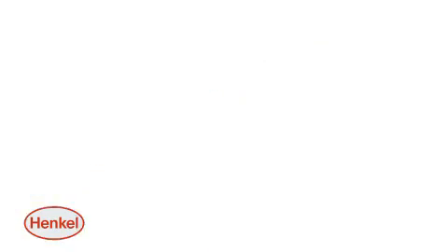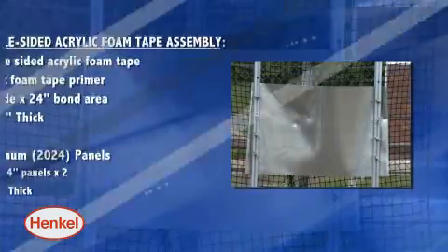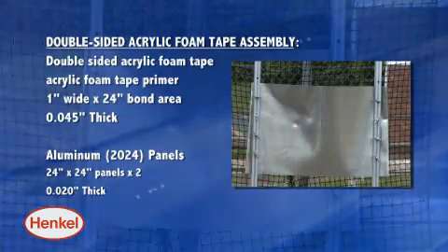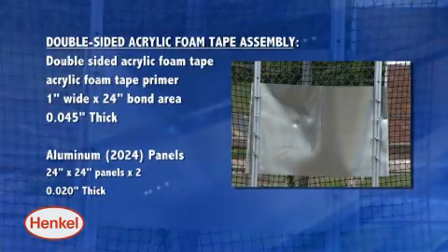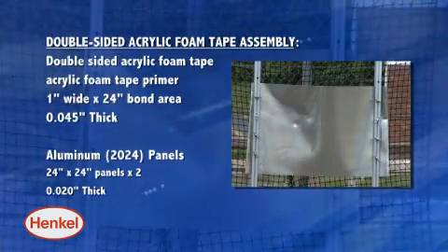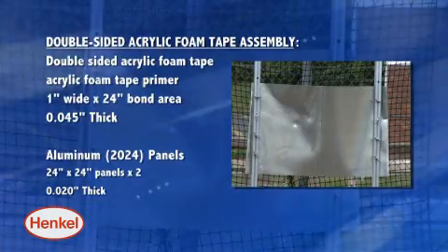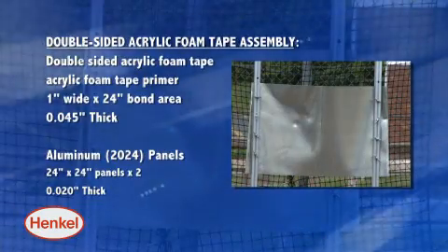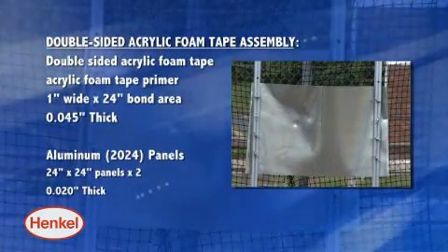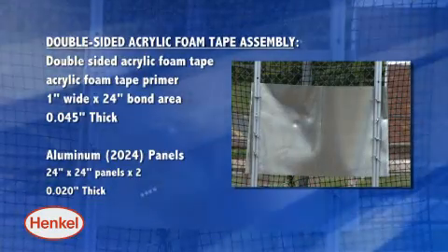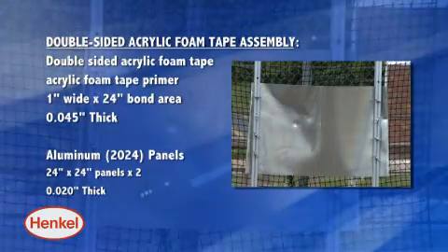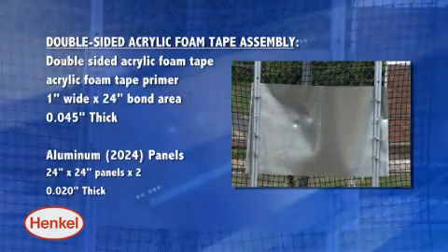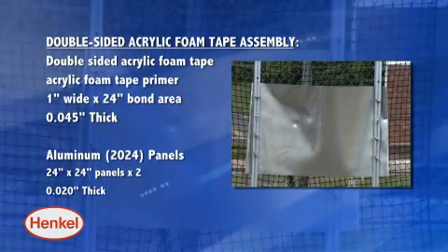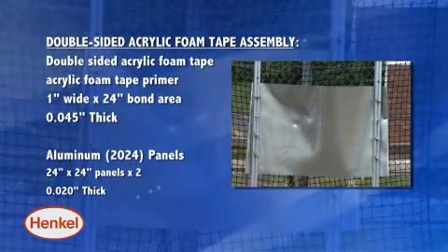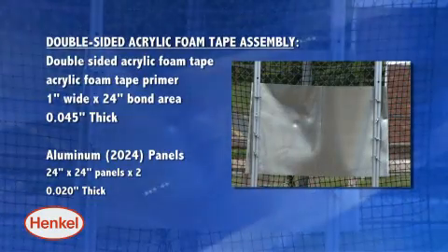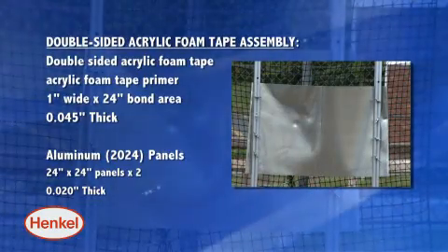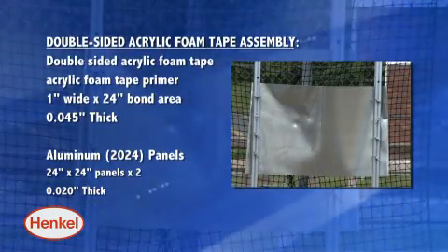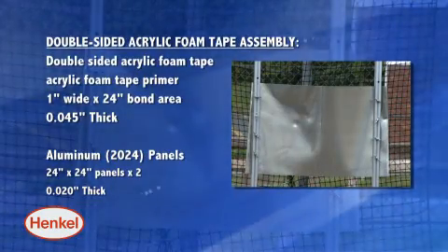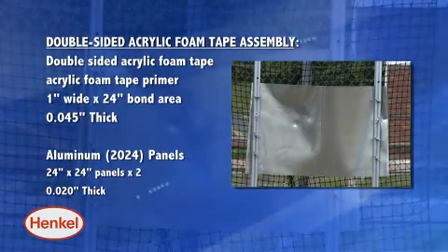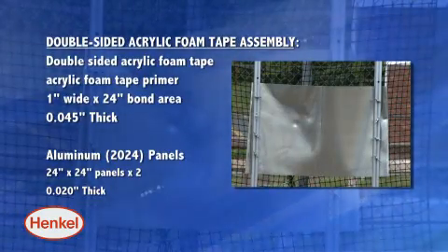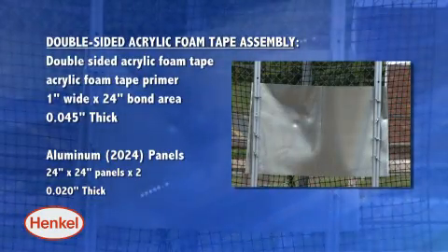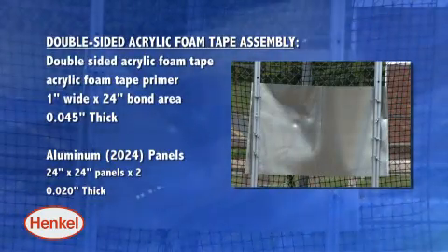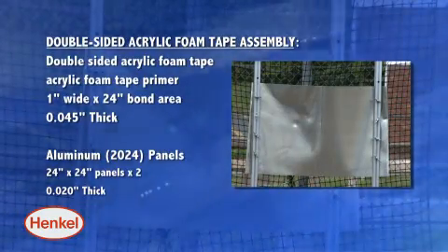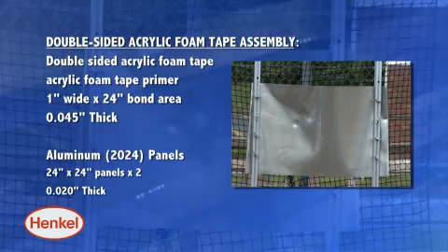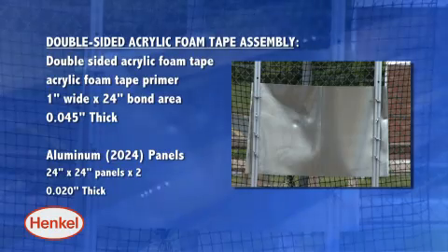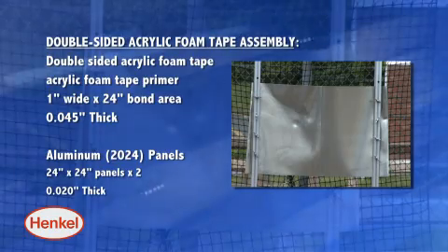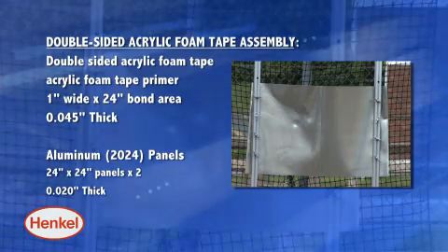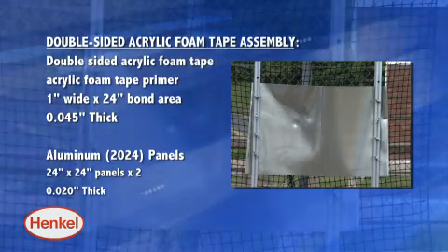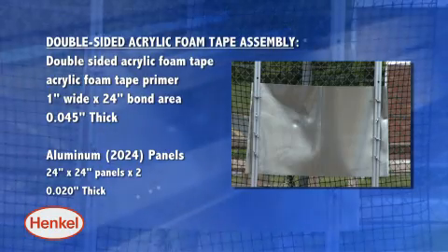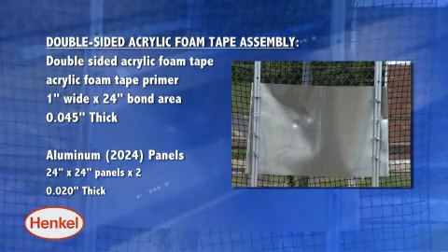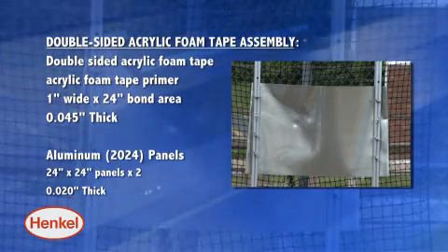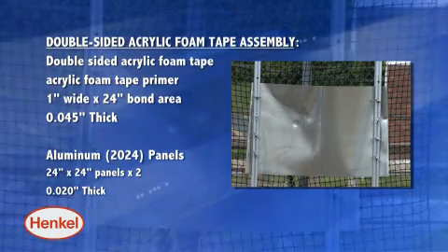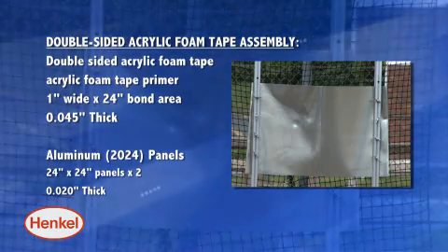Next, we tested the impact strength of aluminum panels assembled with double-sided acrylic foam tape.